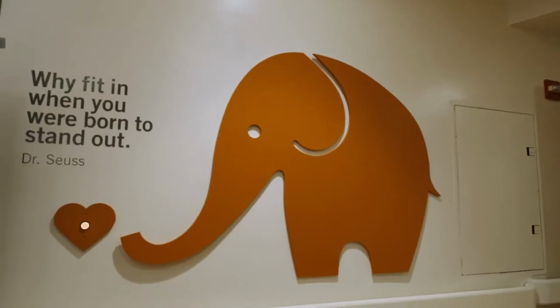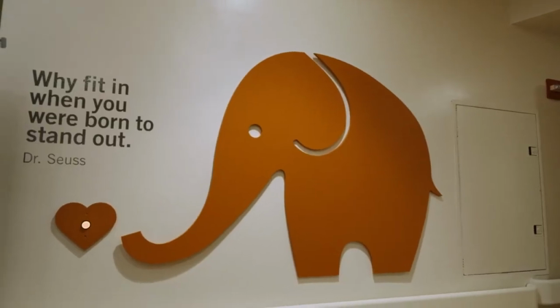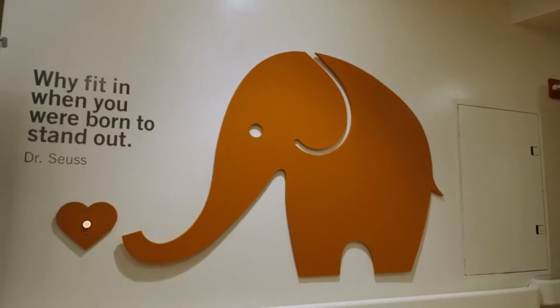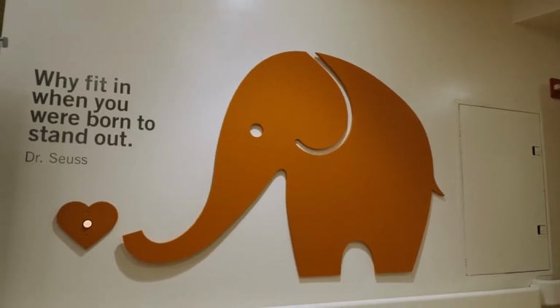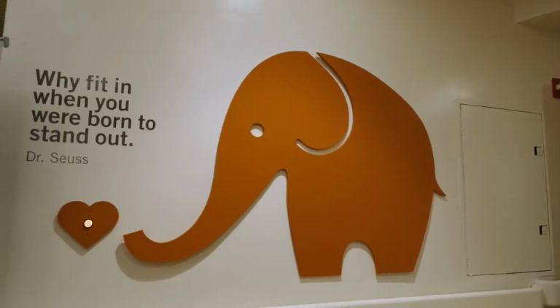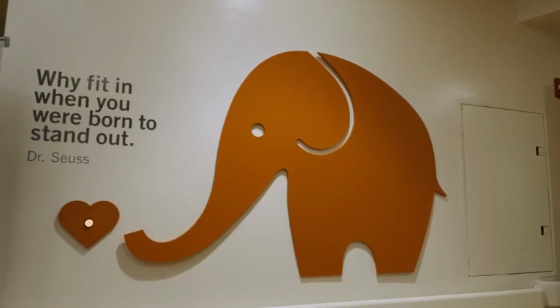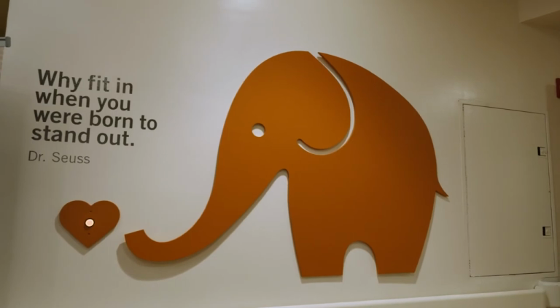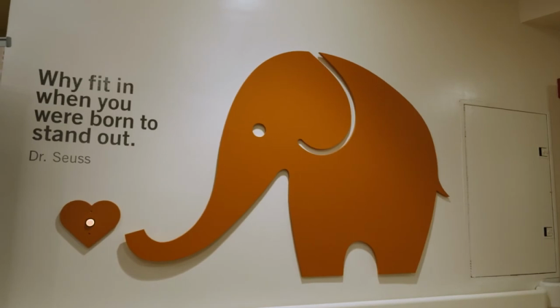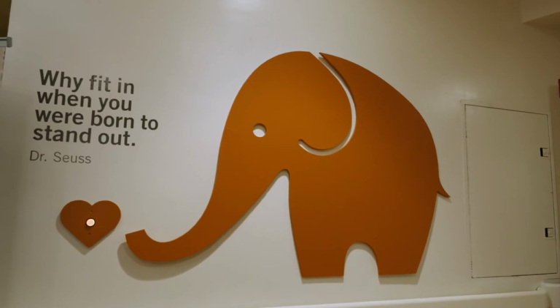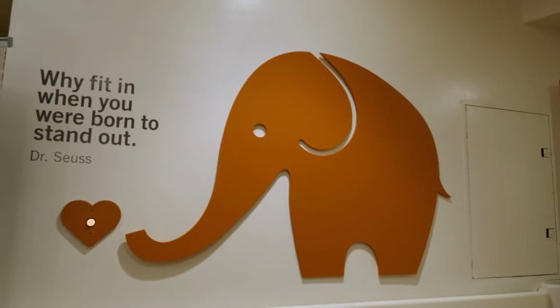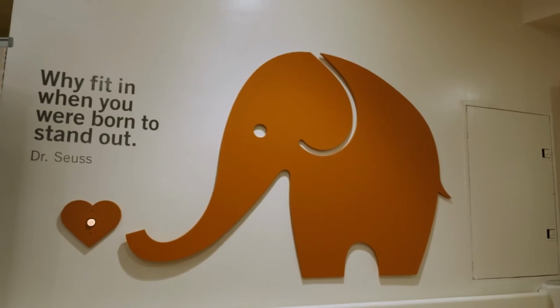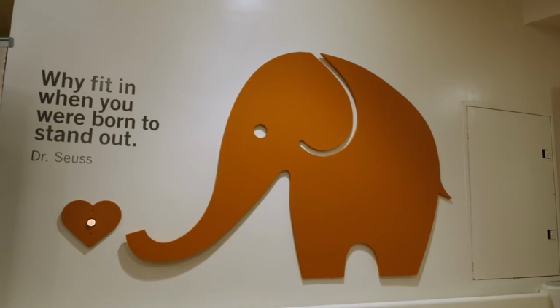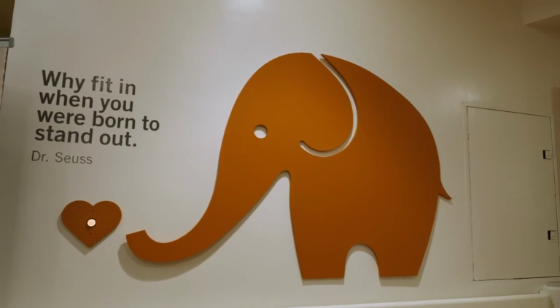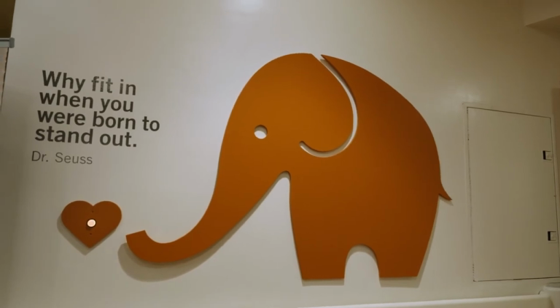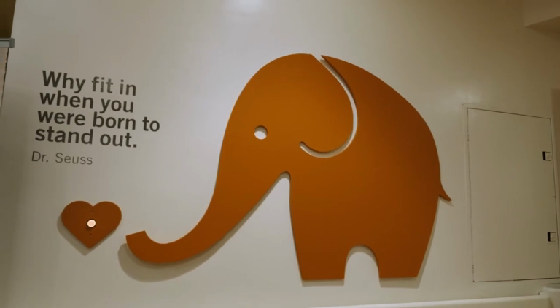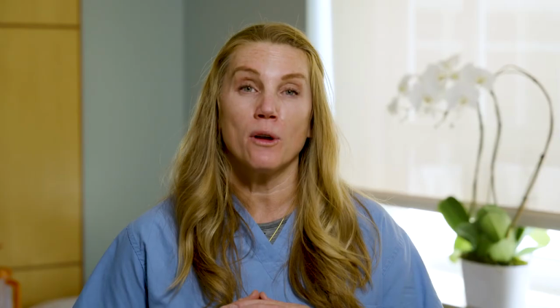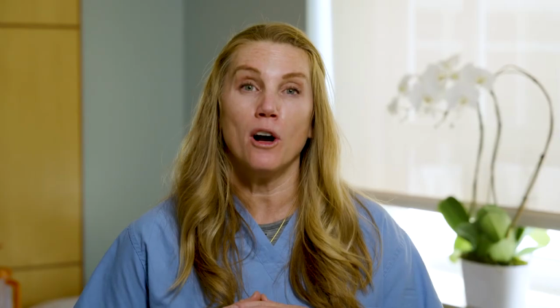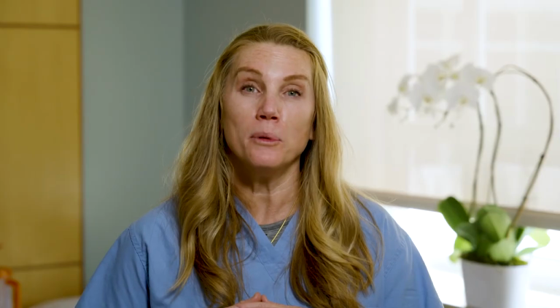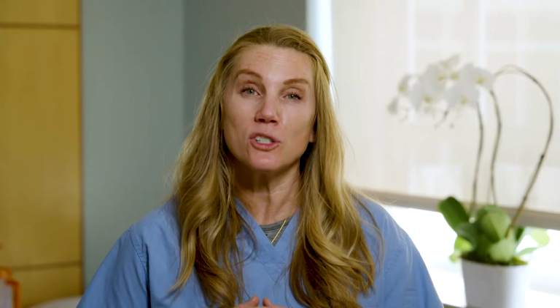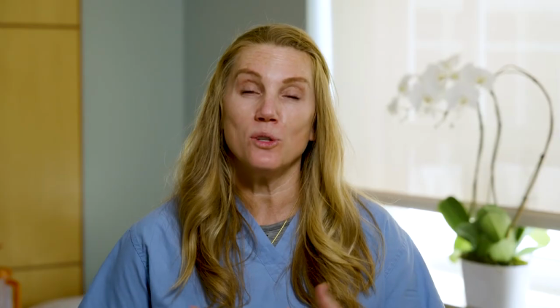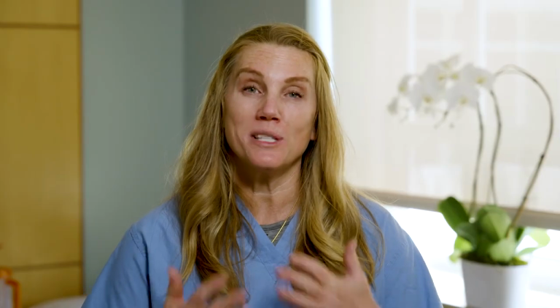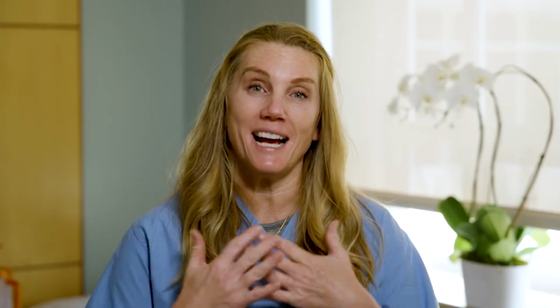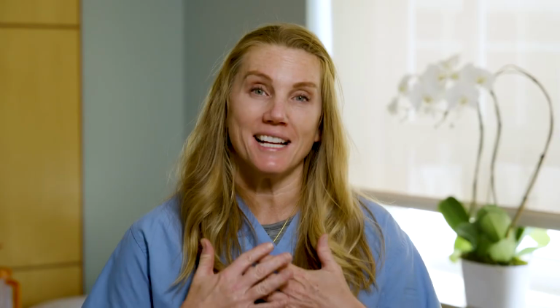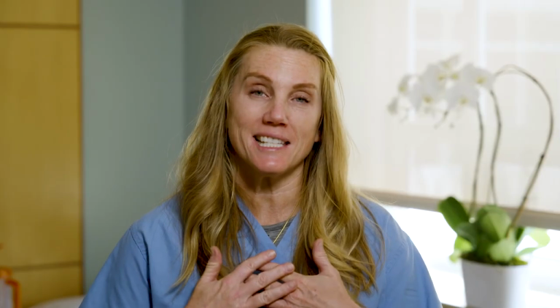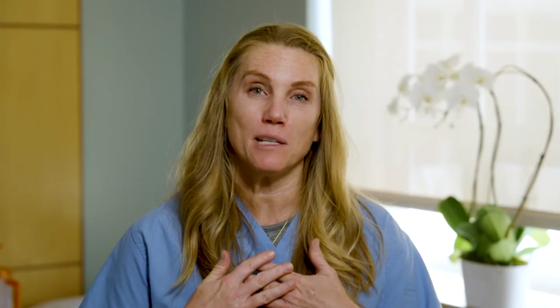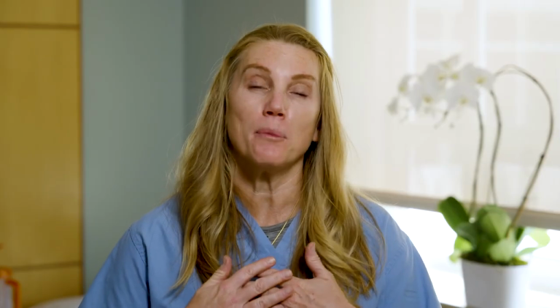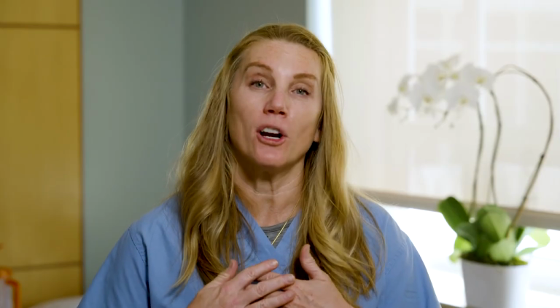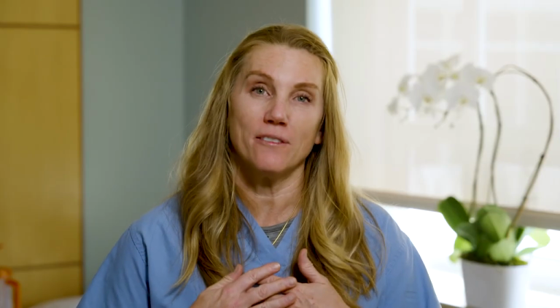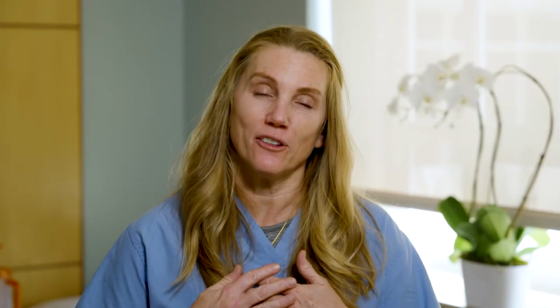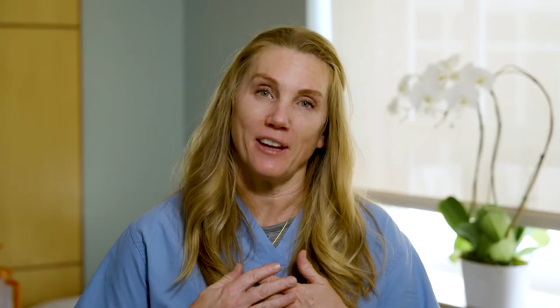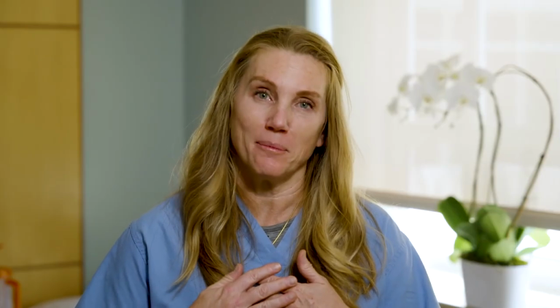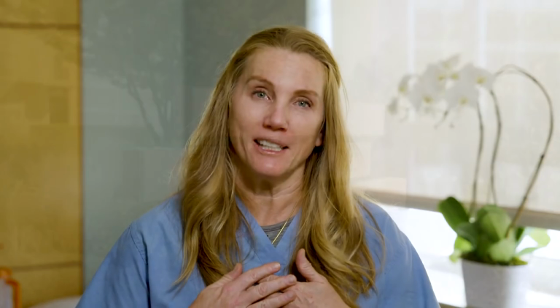From all of us at Sequoia Hospital, we hope you'll choose us to be part of your family.